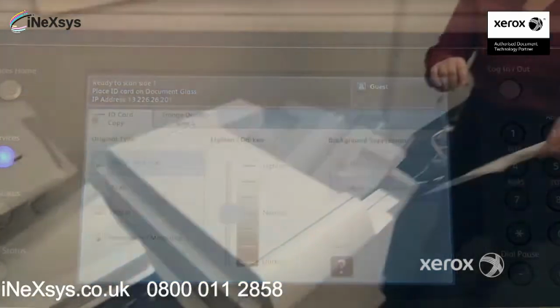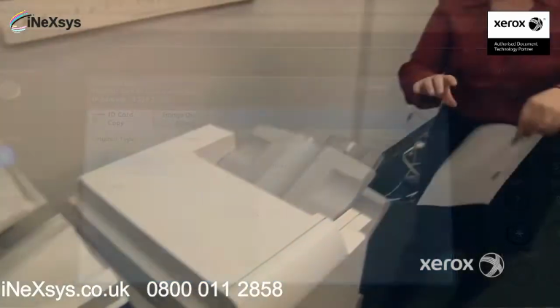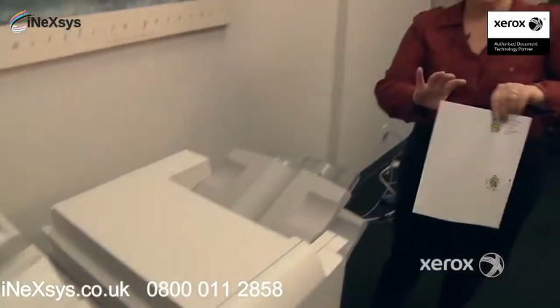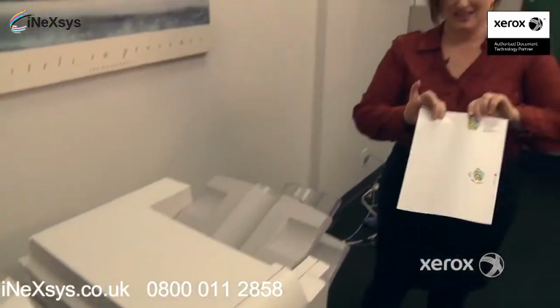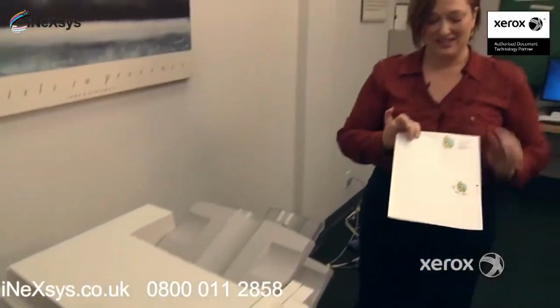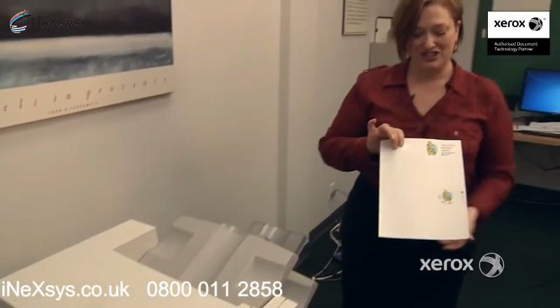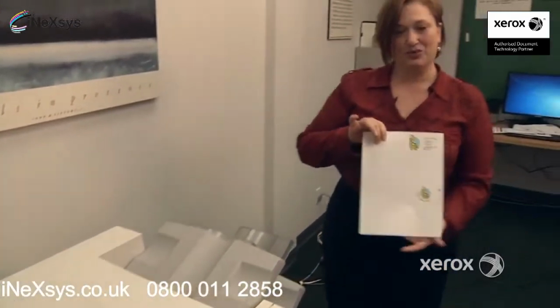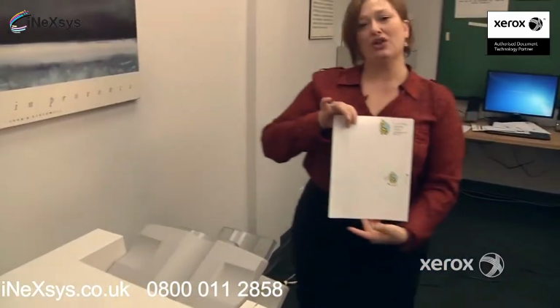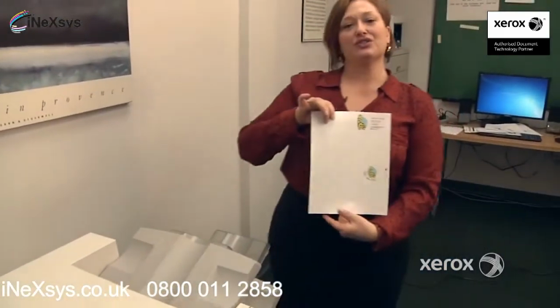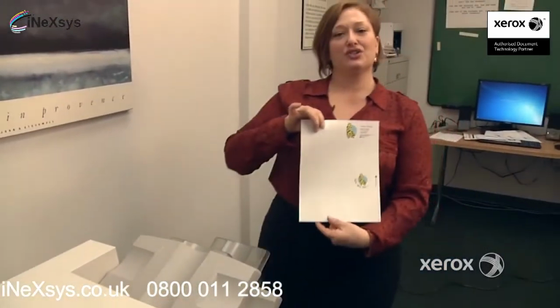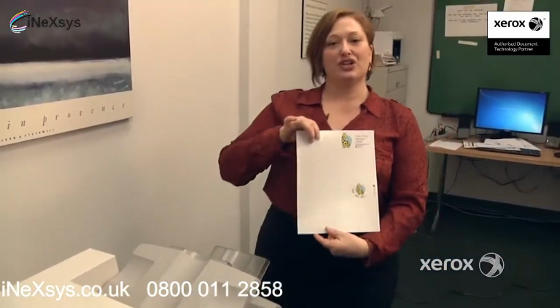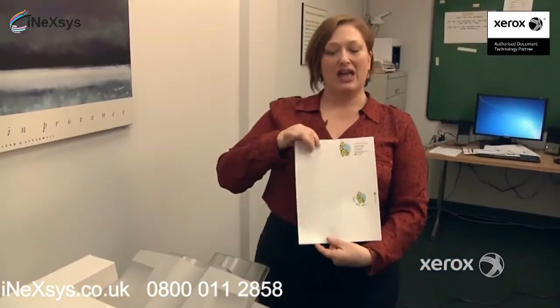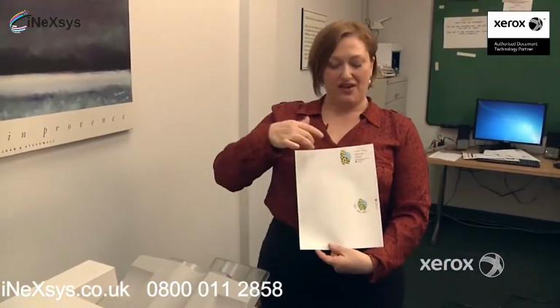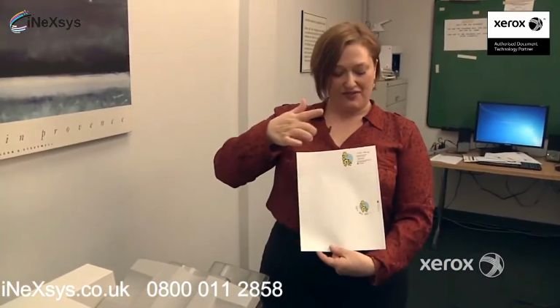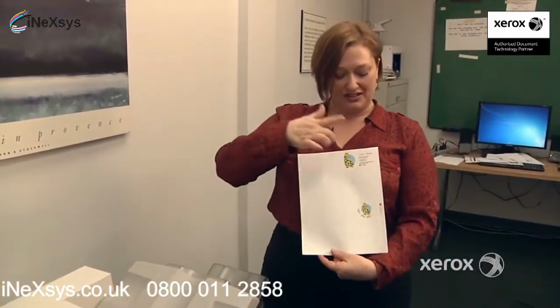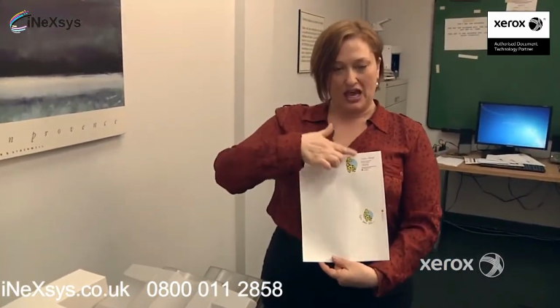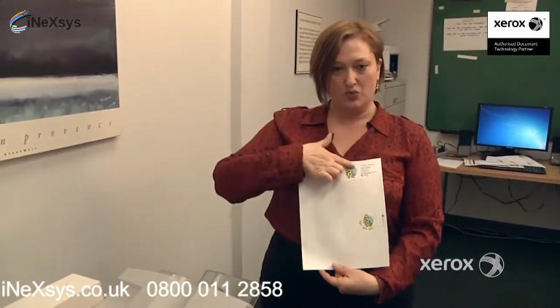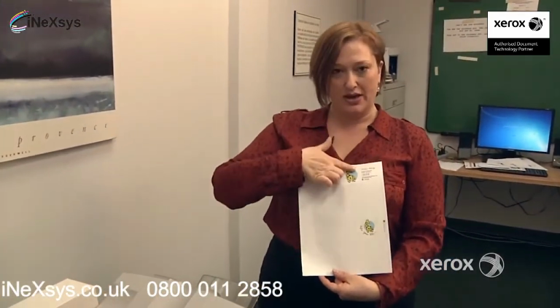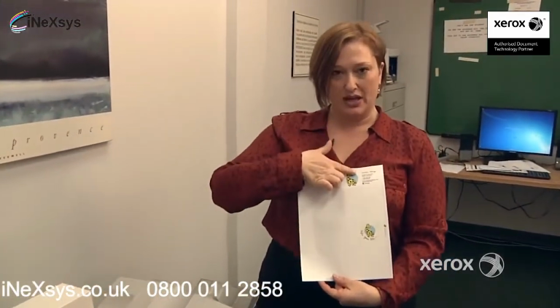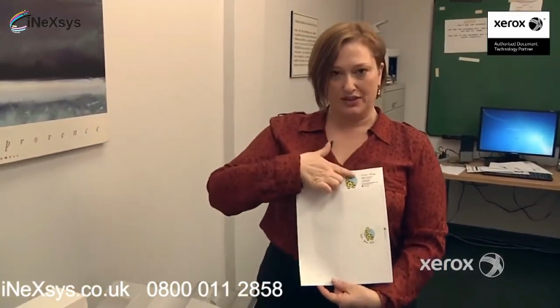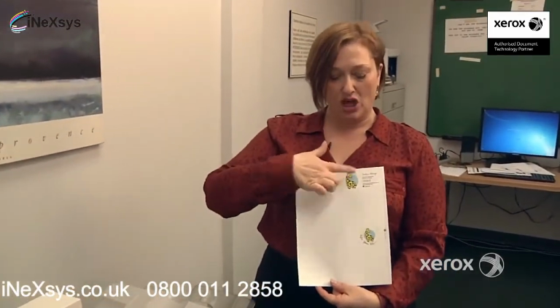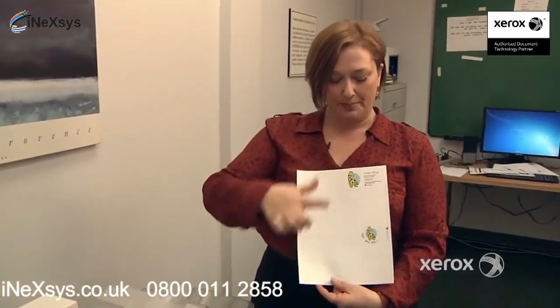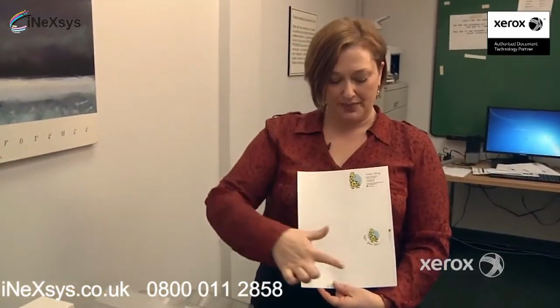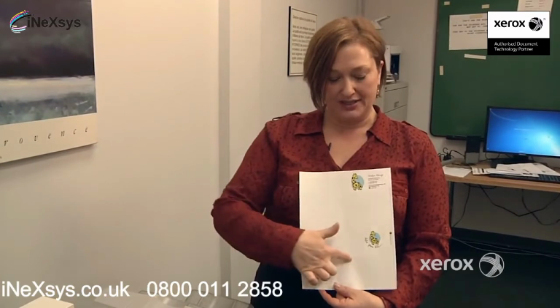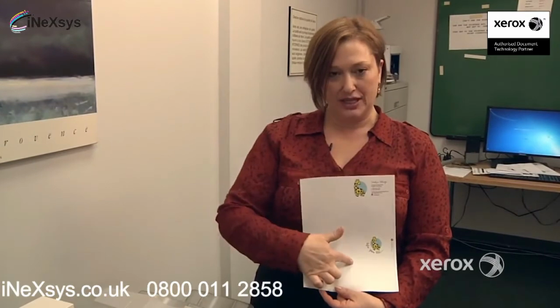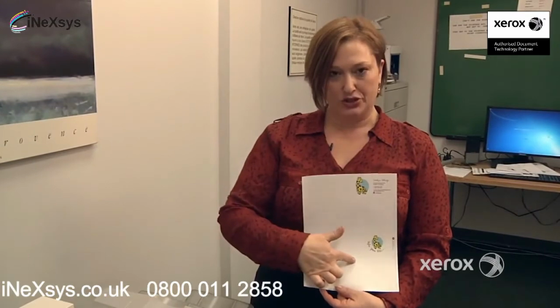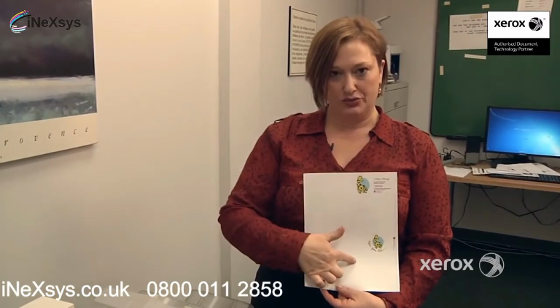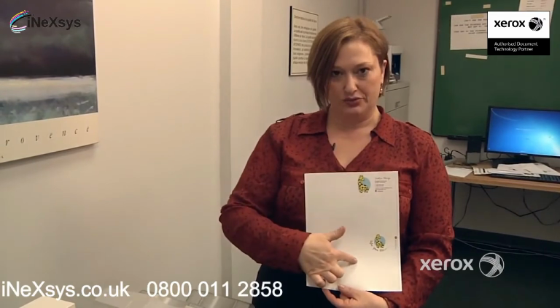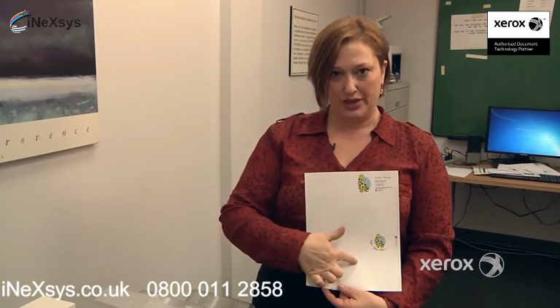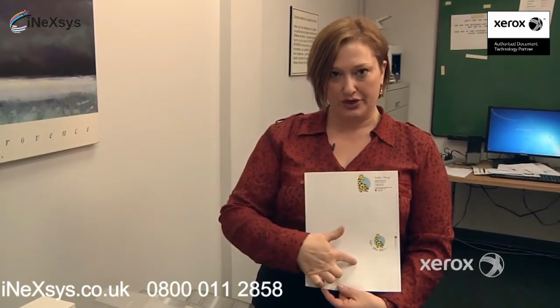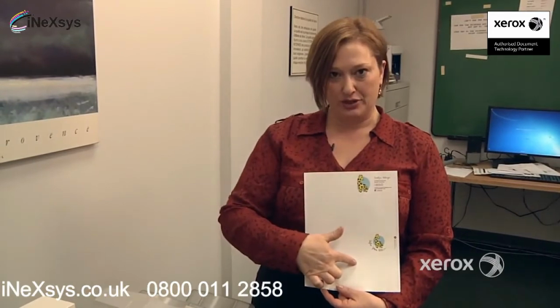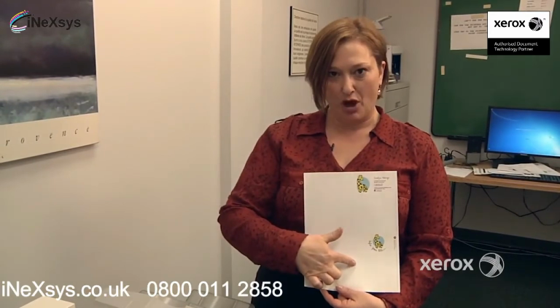And this is your result. You're going to have side one at the top and side two down here at the bottom.